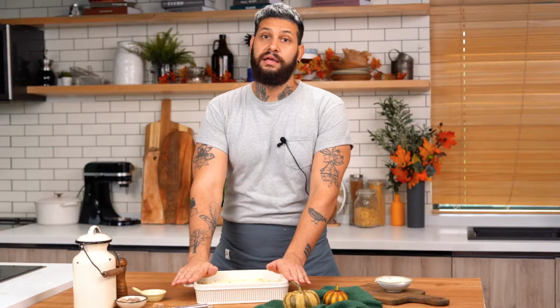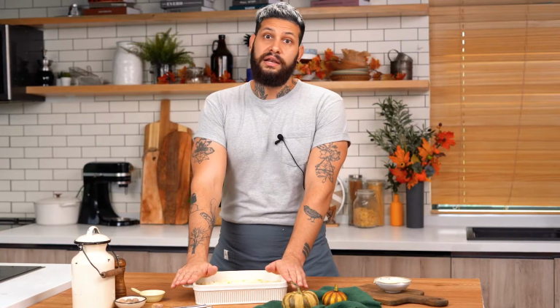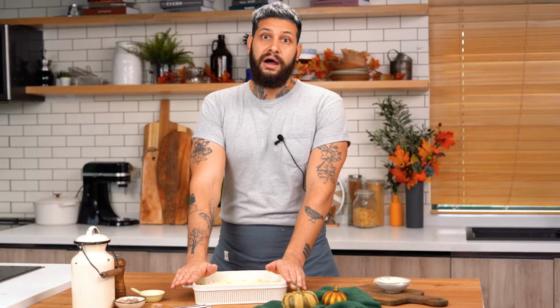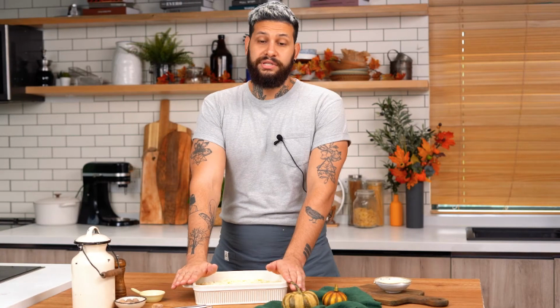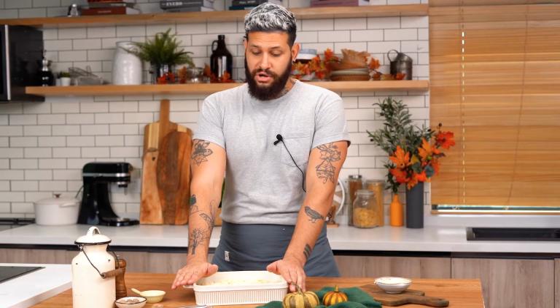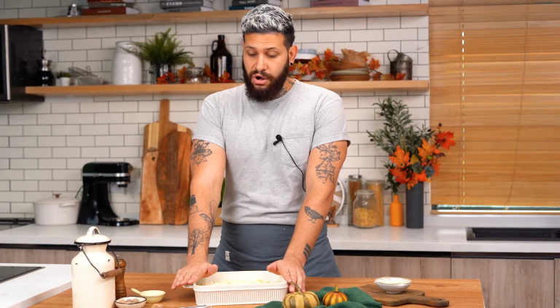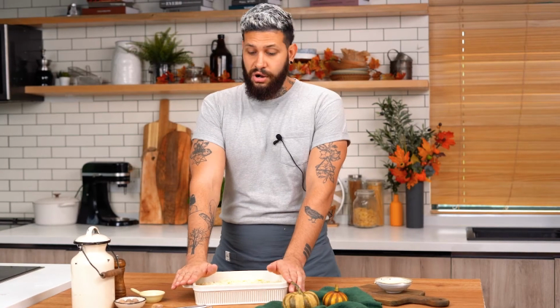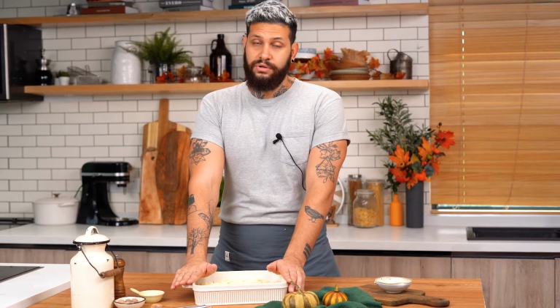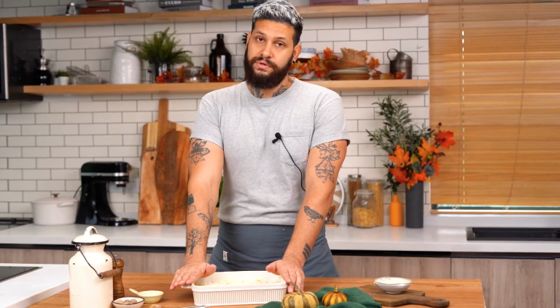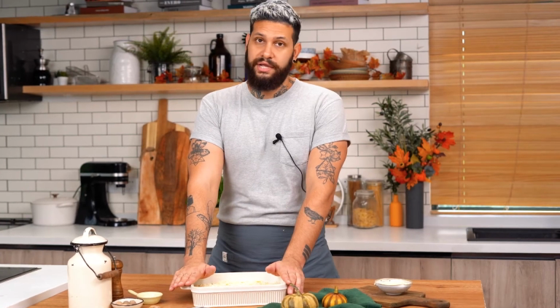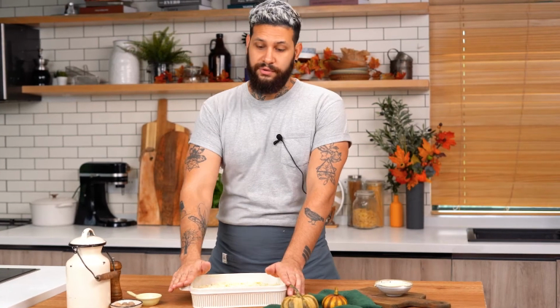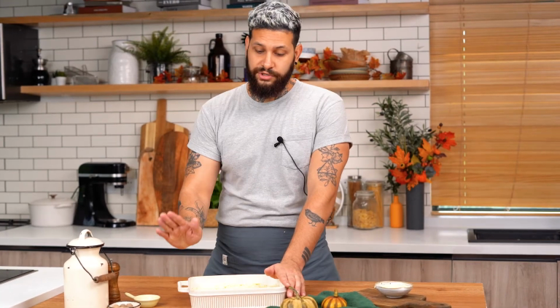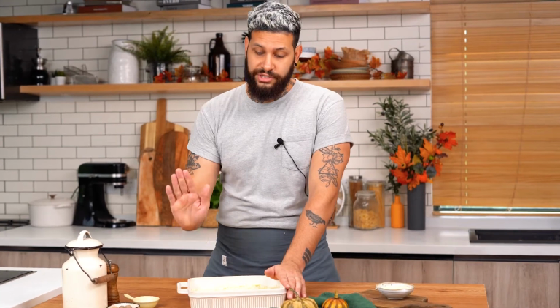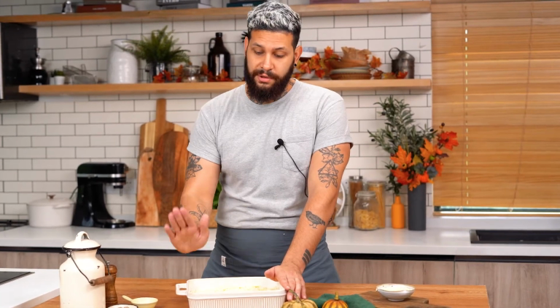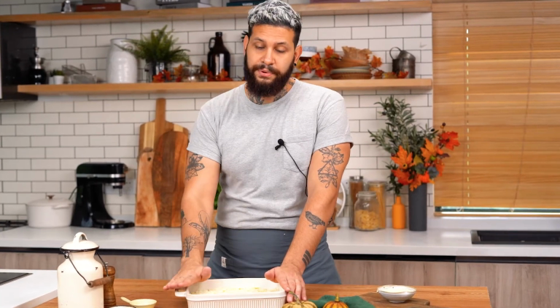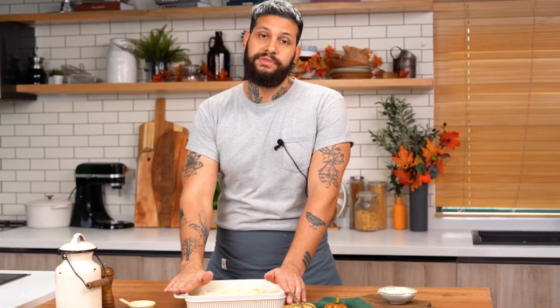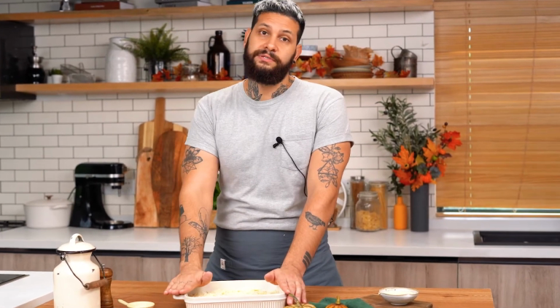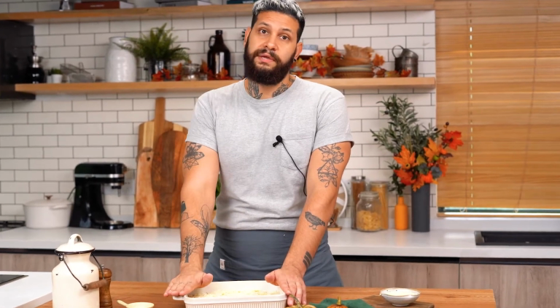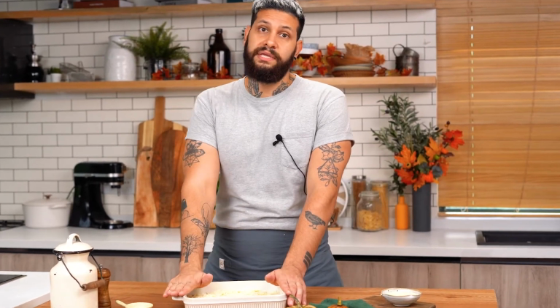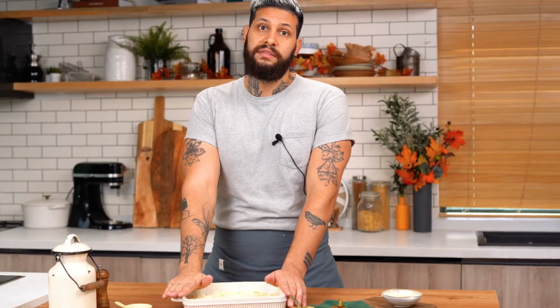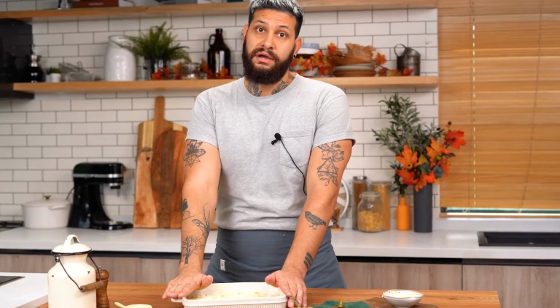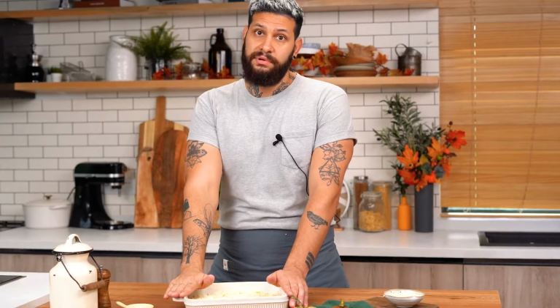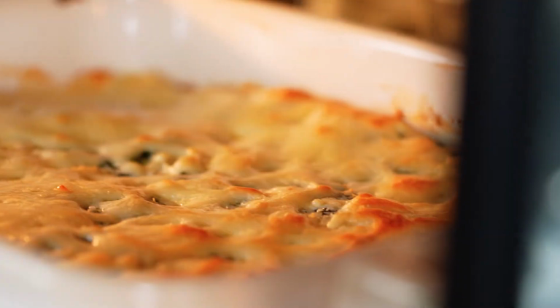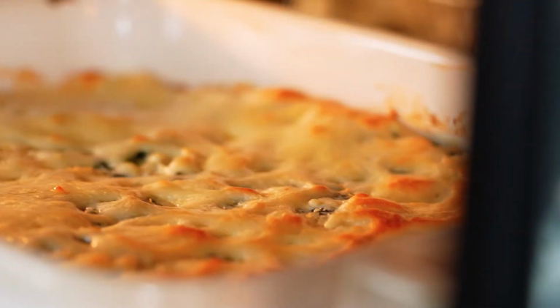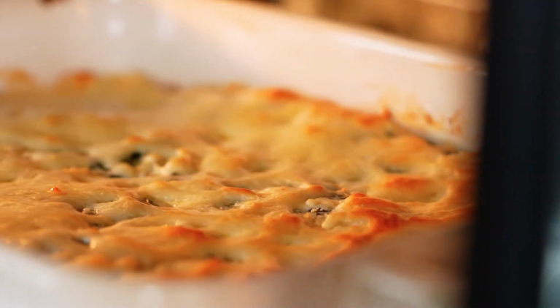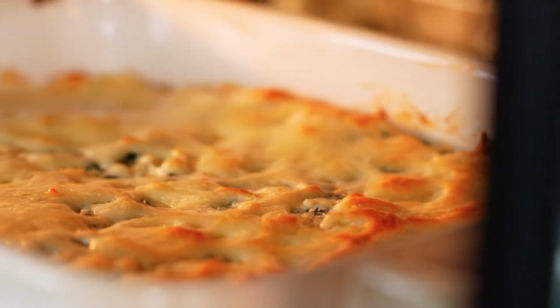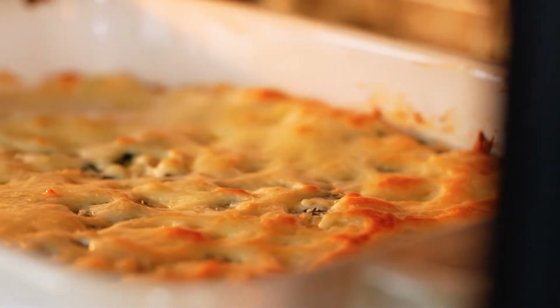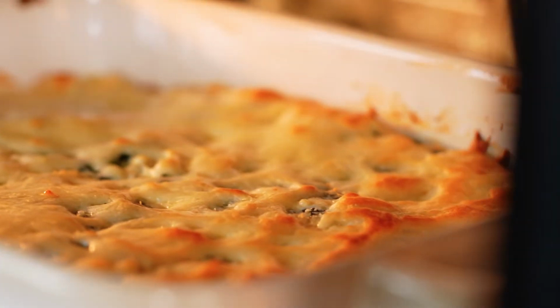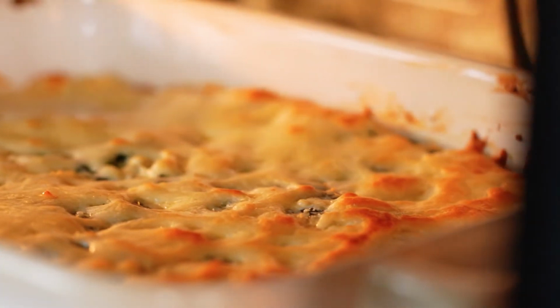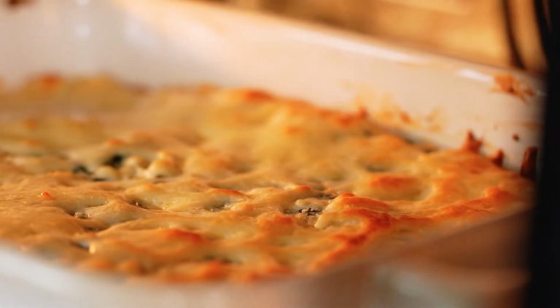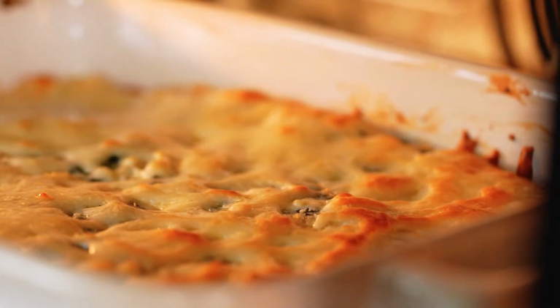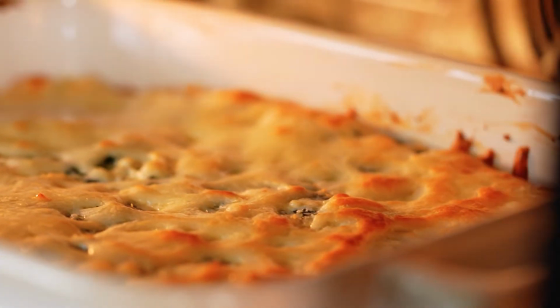Now it's all ready. We're just gonna put this baby in the oven for 15 to 20 minutes.